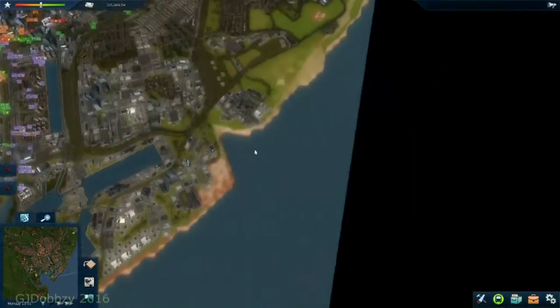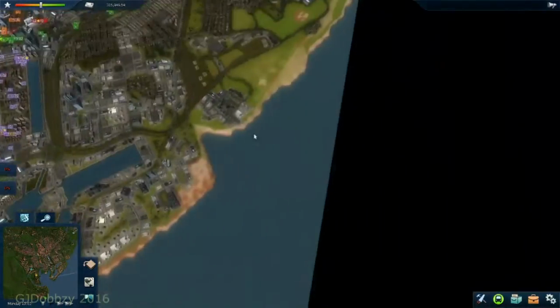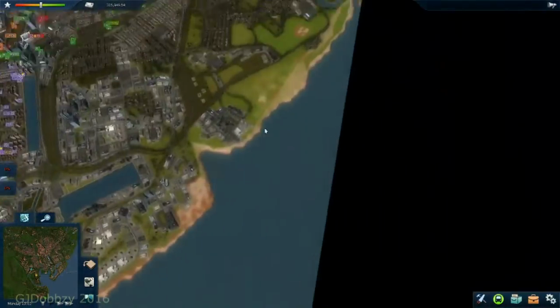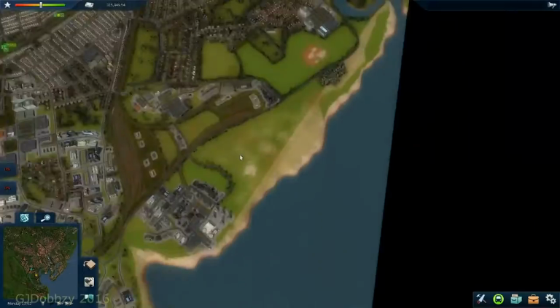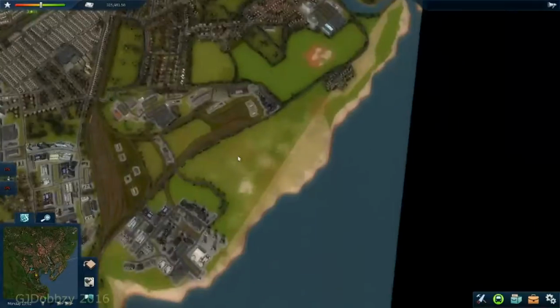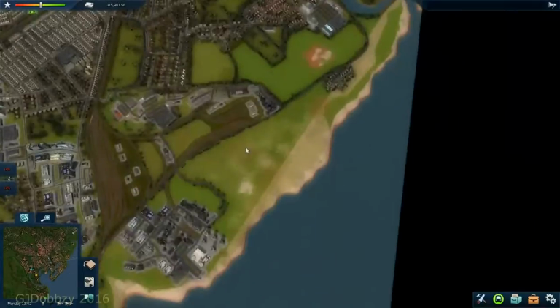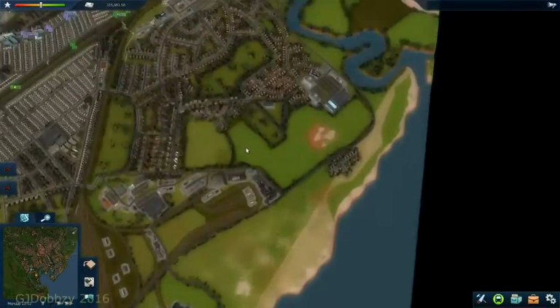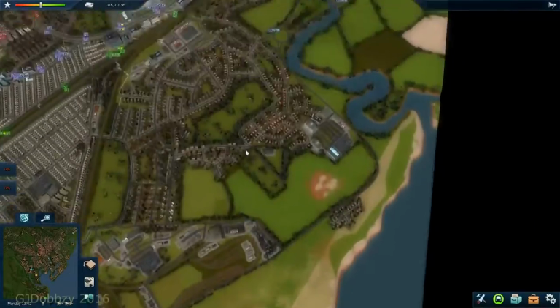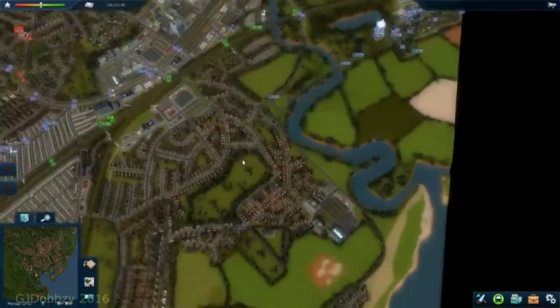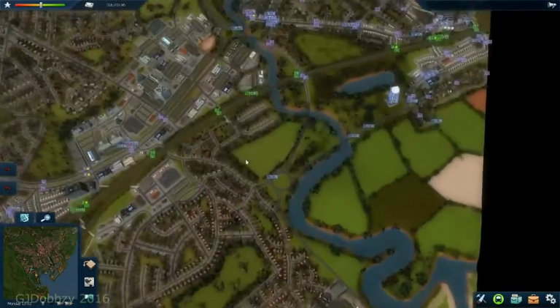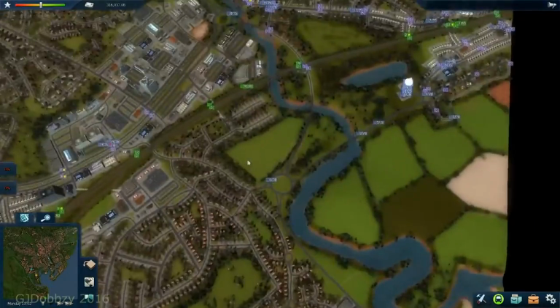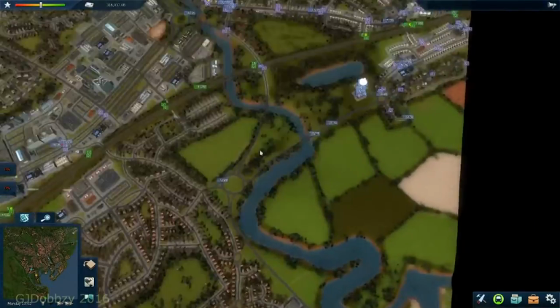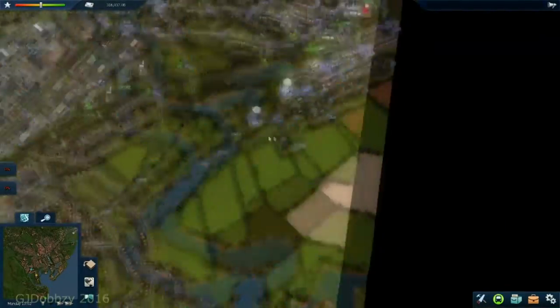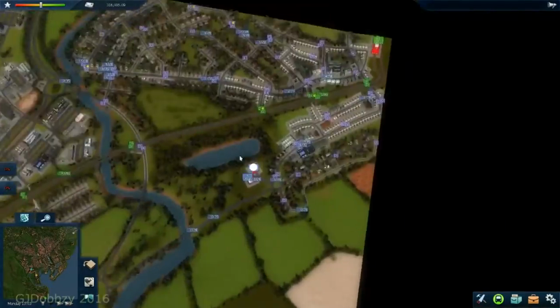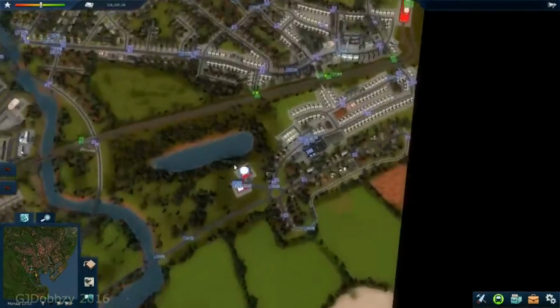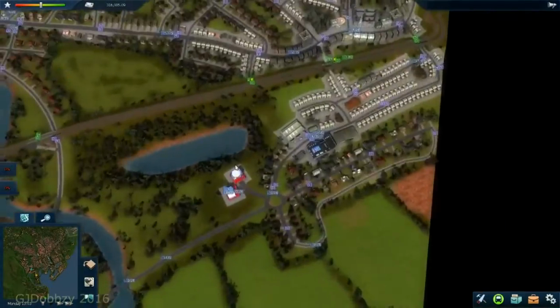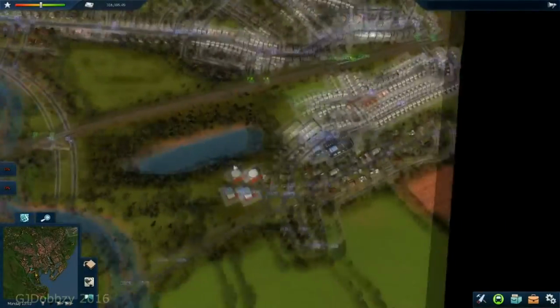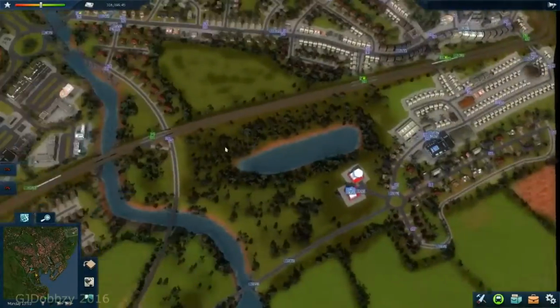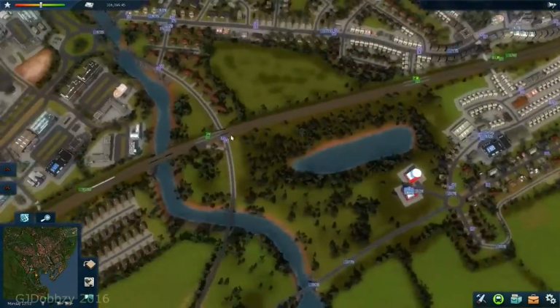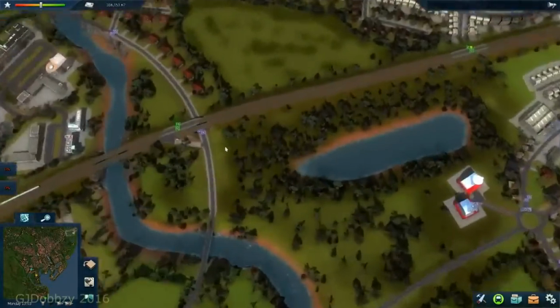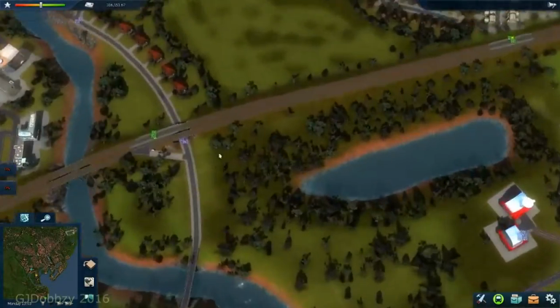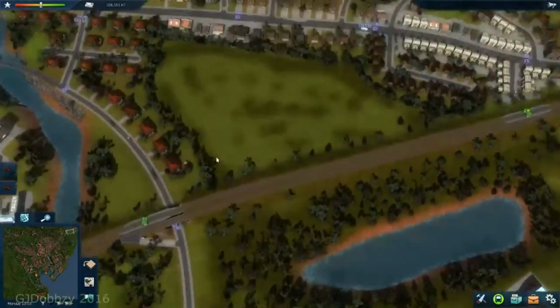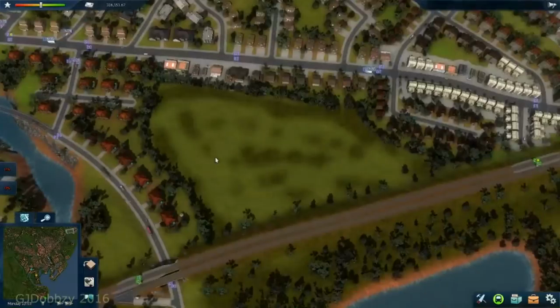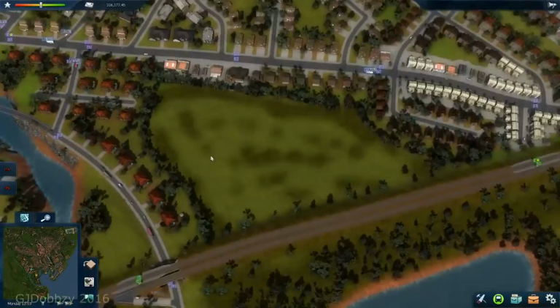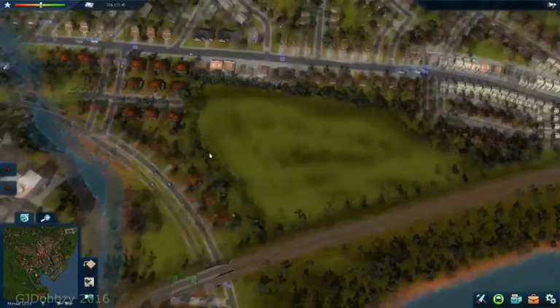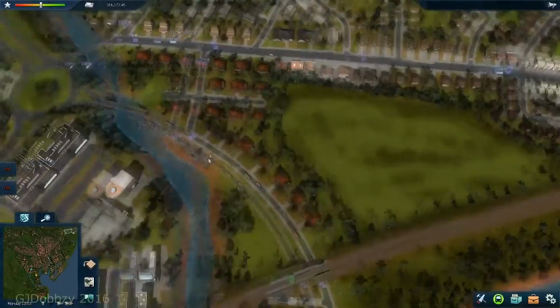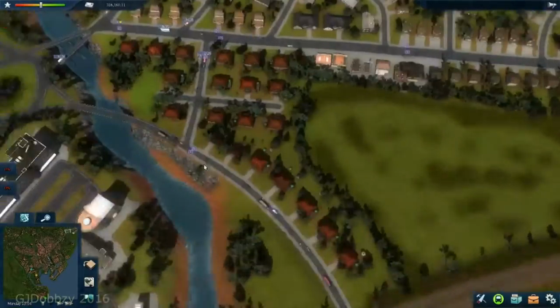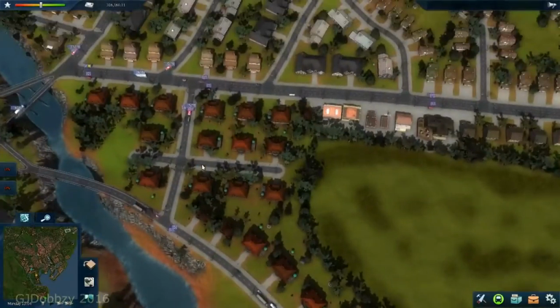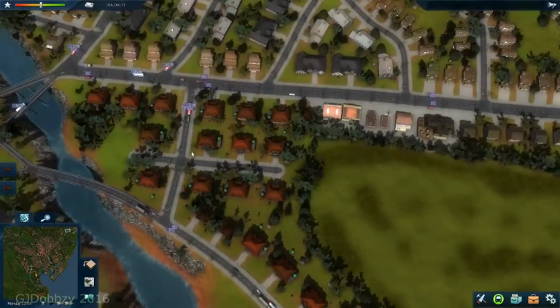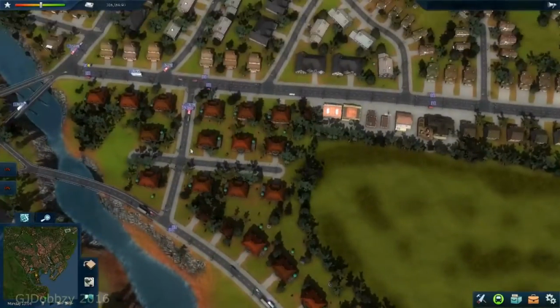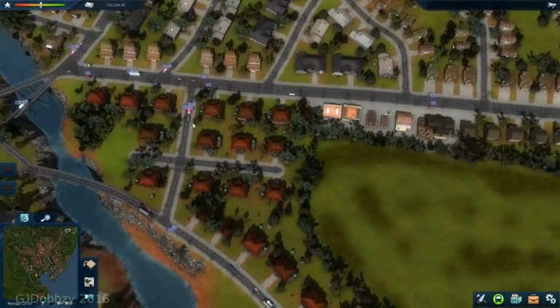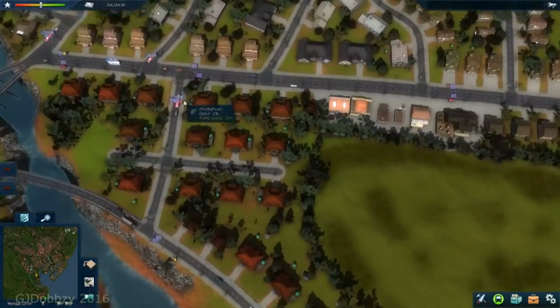I should also say I did put another bus route over here - you may just see it now.